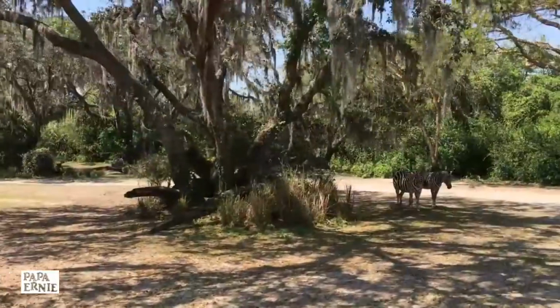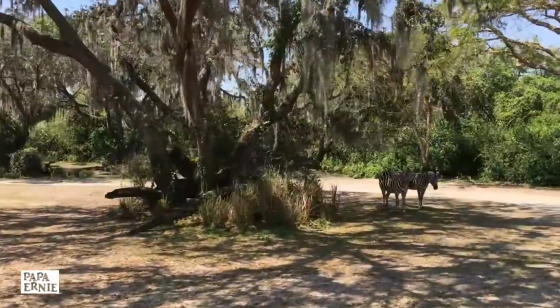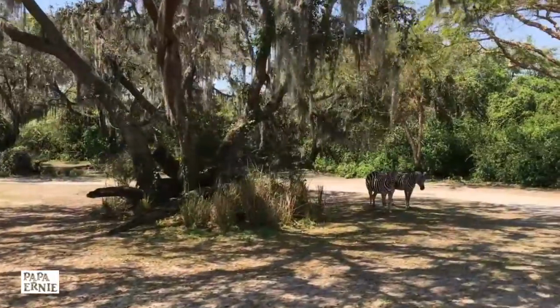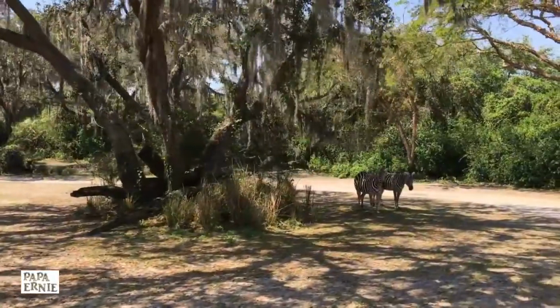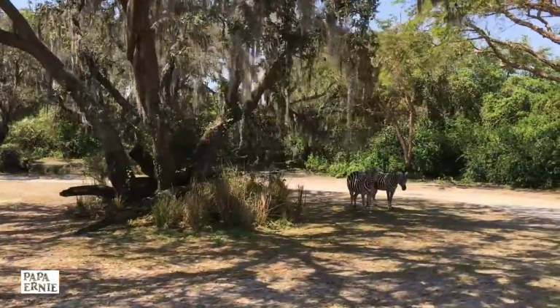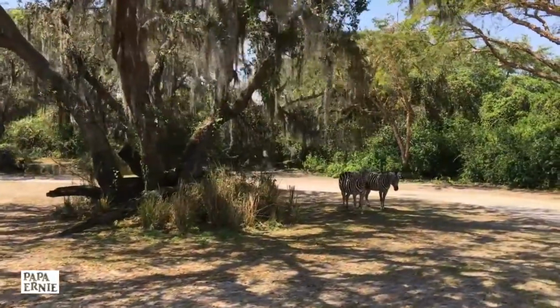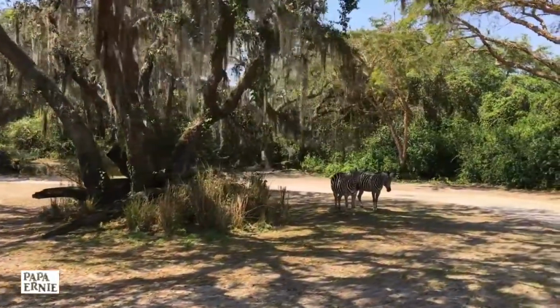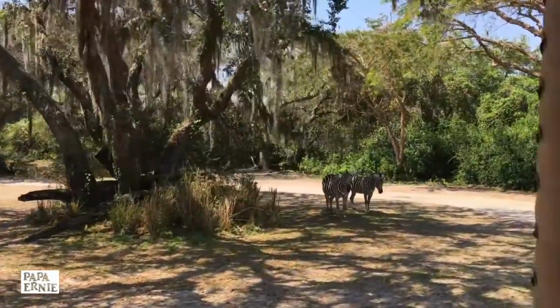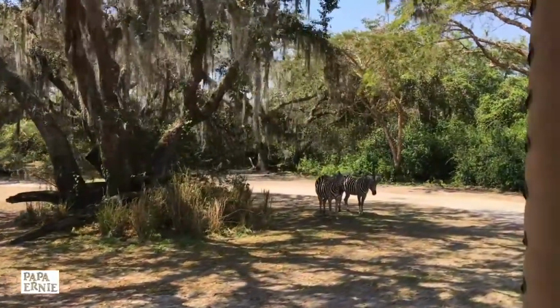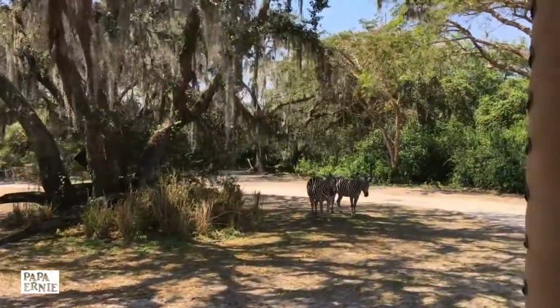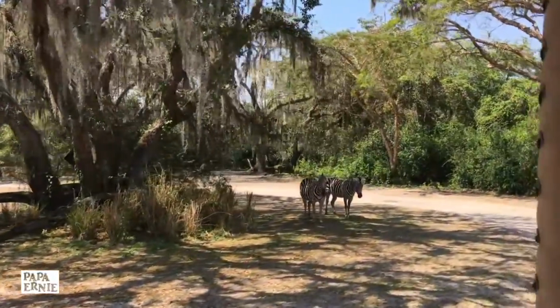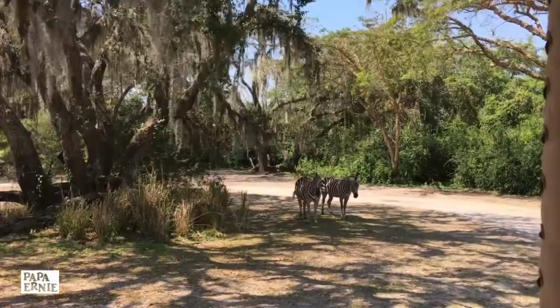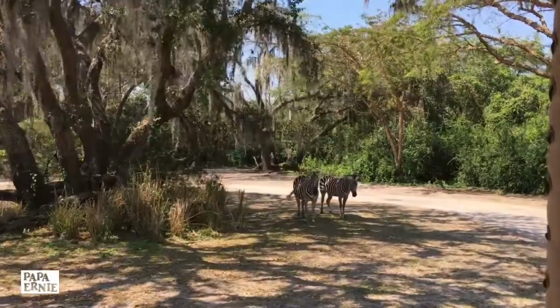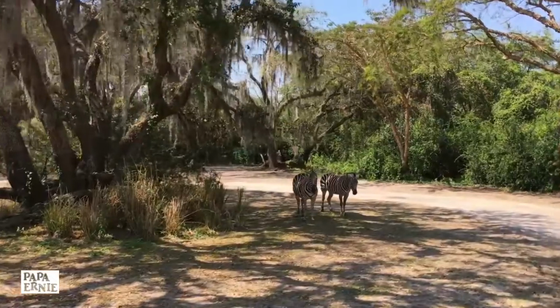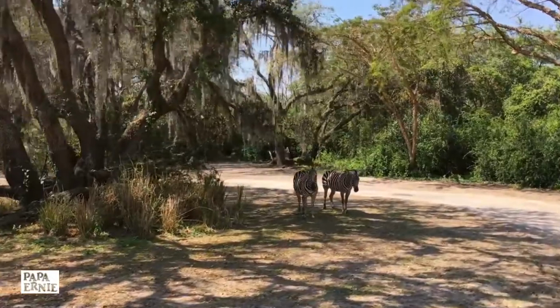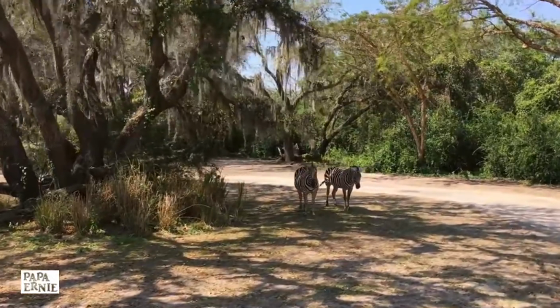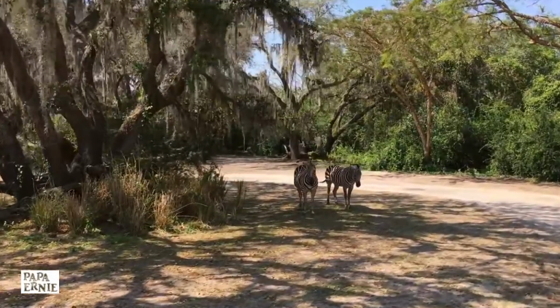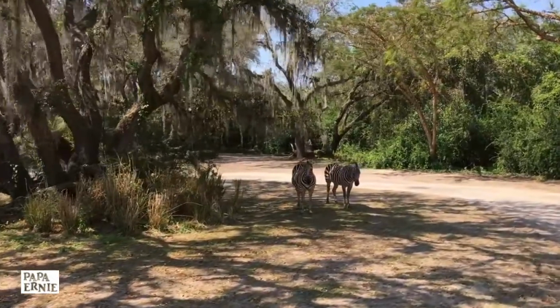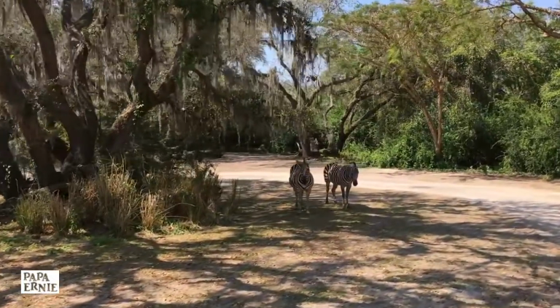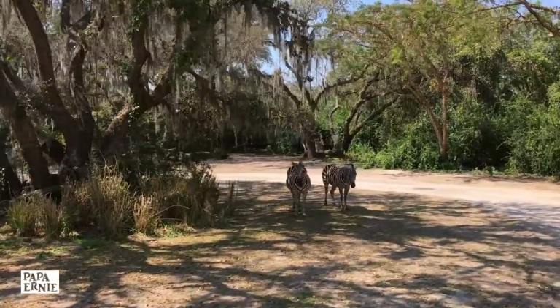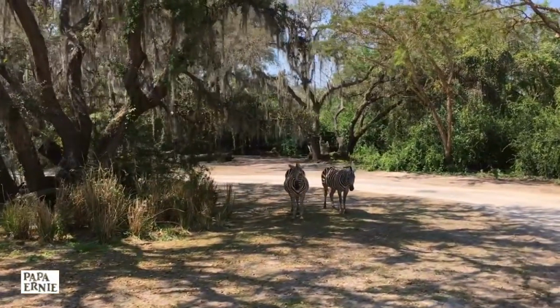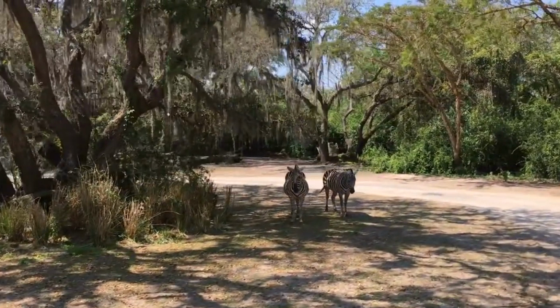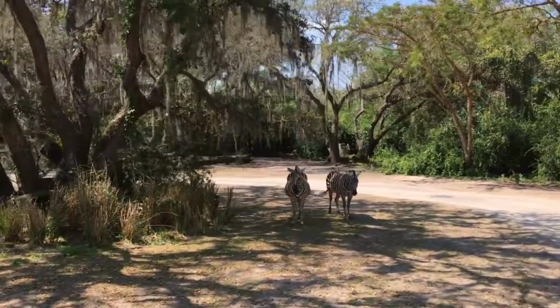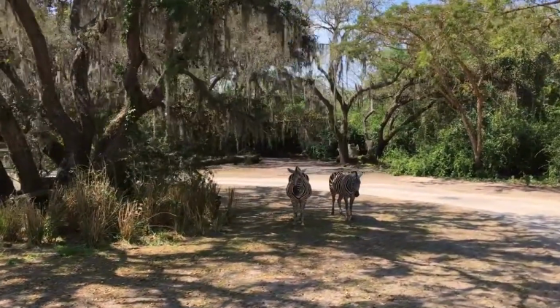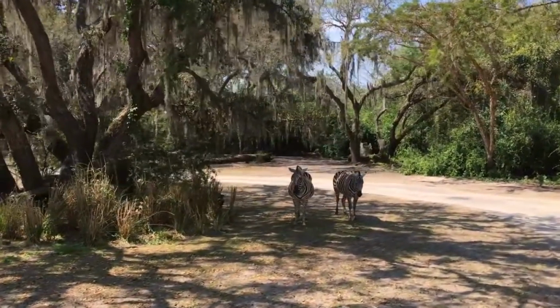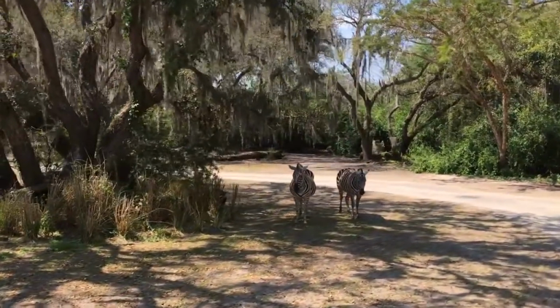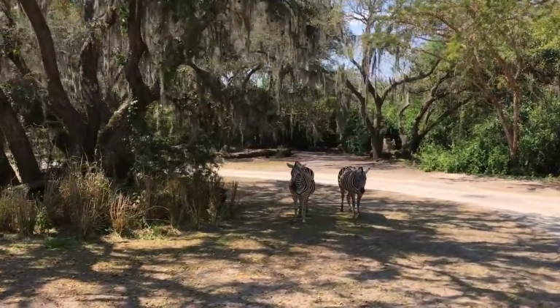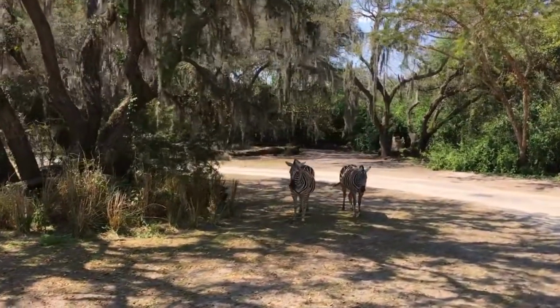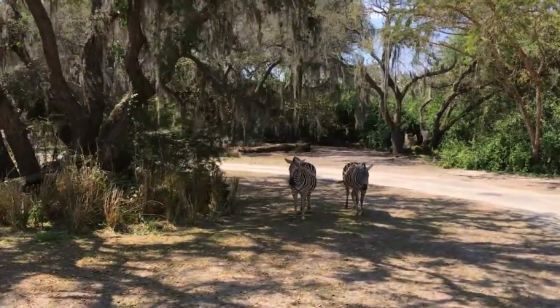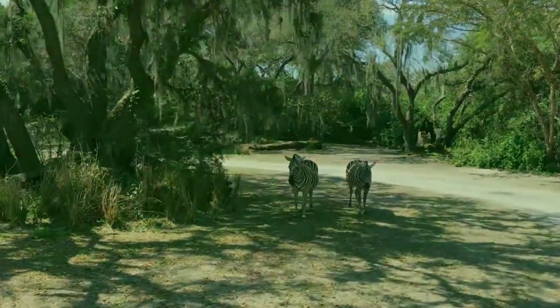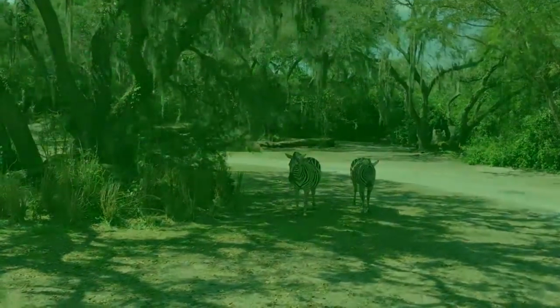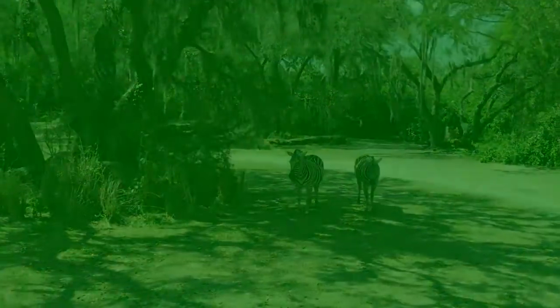Grant's zebras to your left. Fairly common. Short-legged and wide stripes. This is the plains zebra.